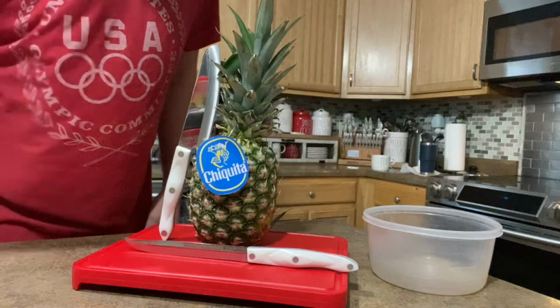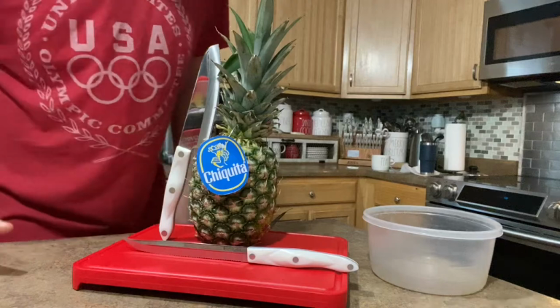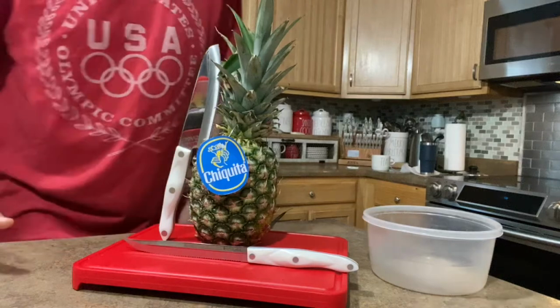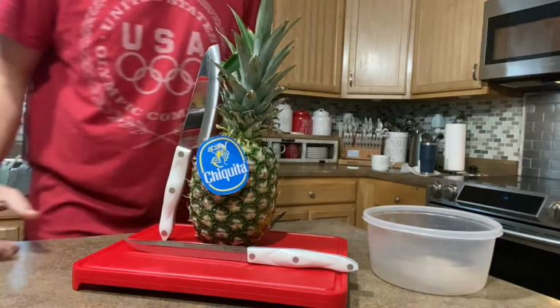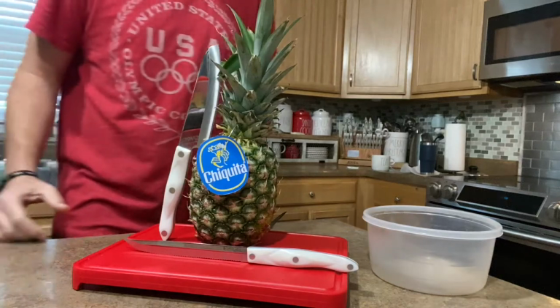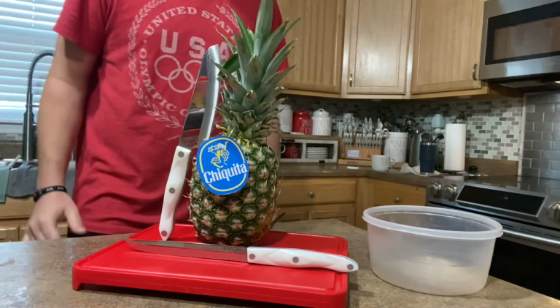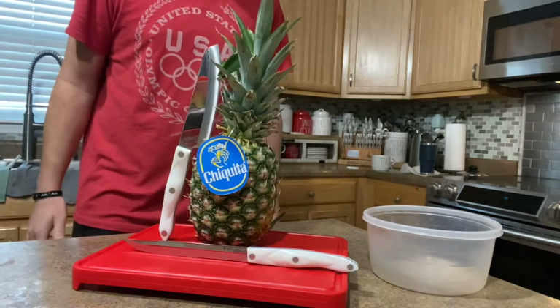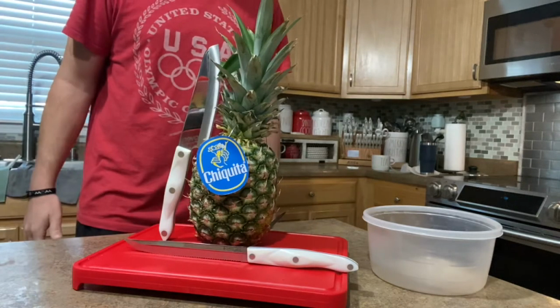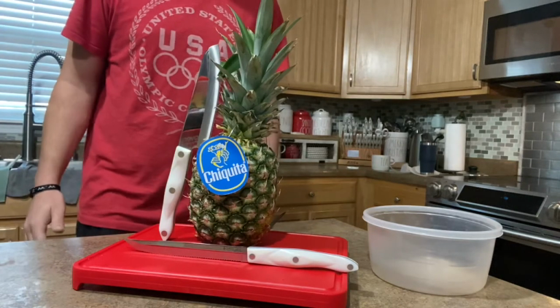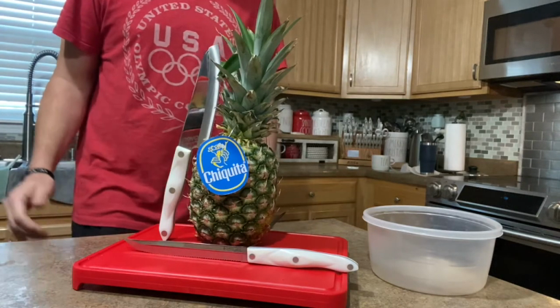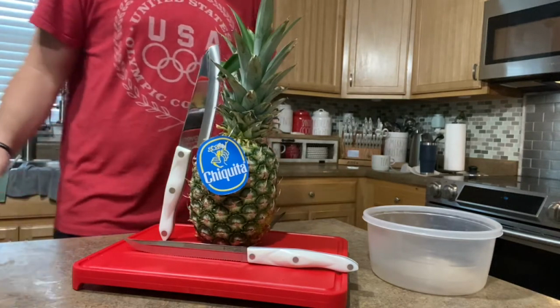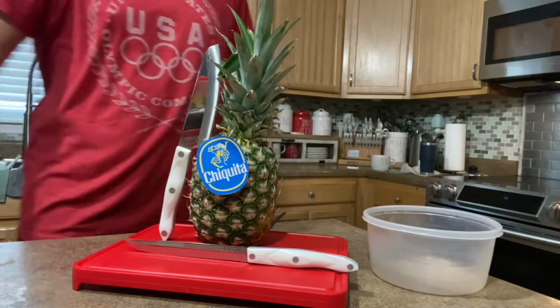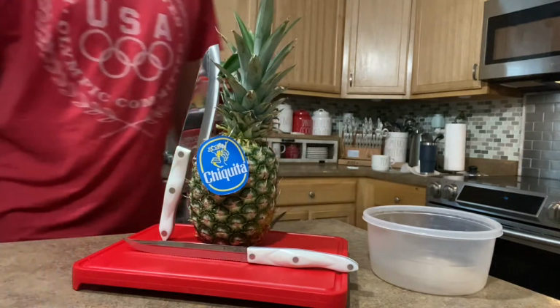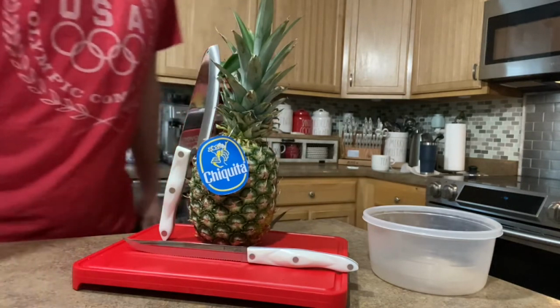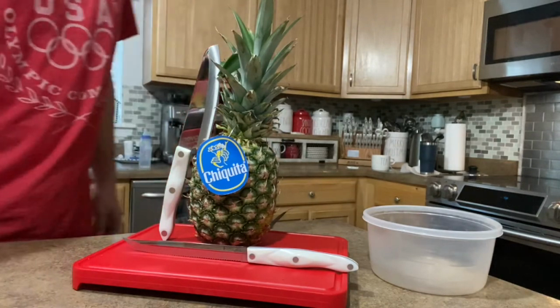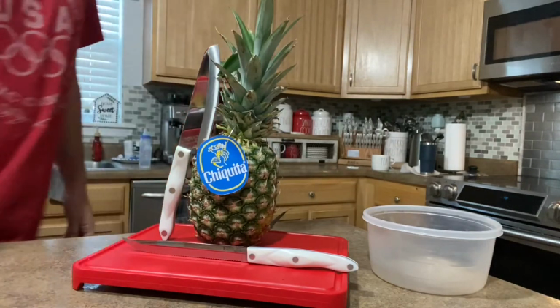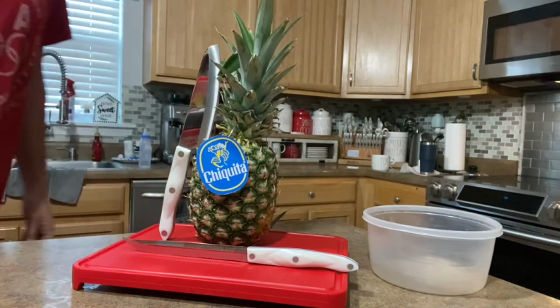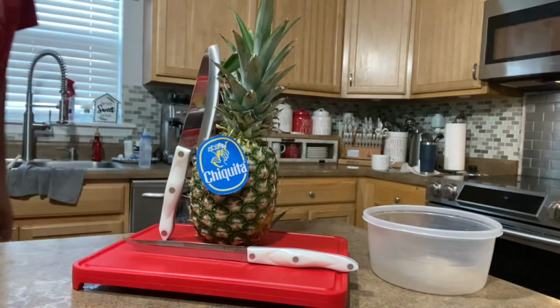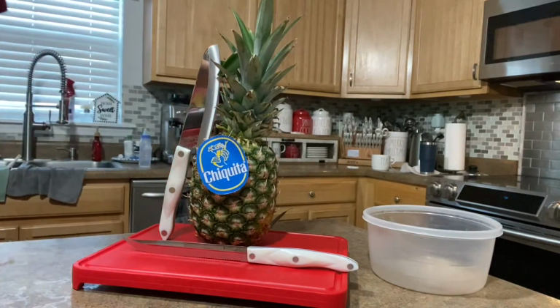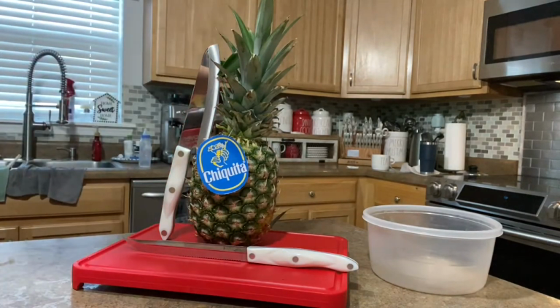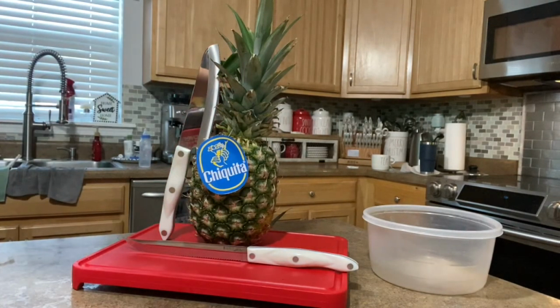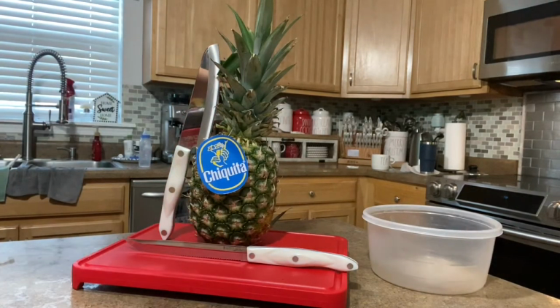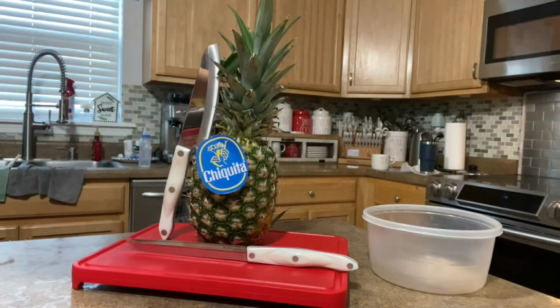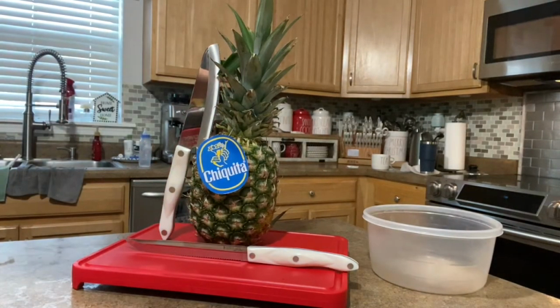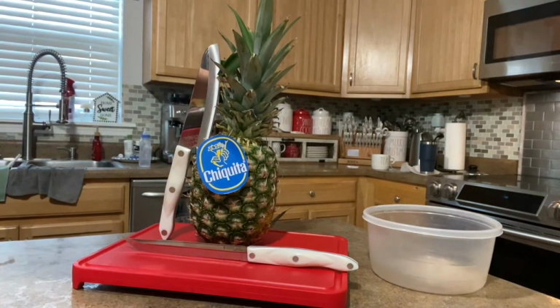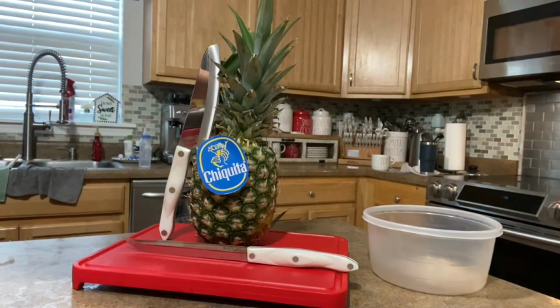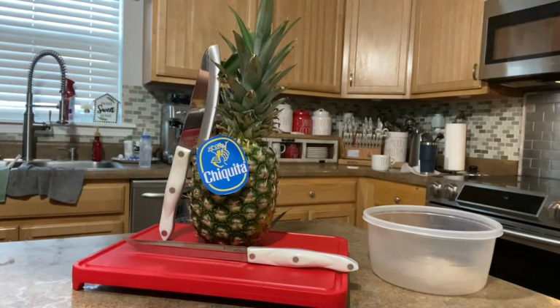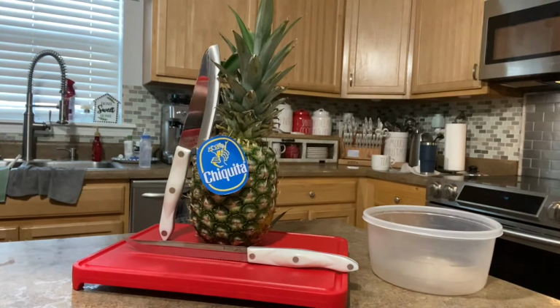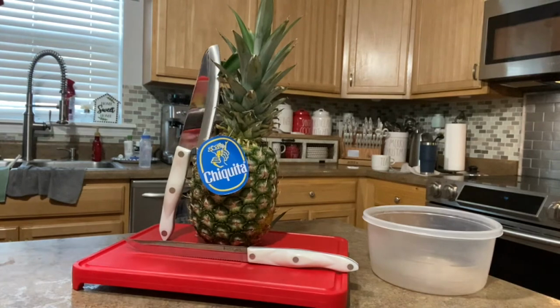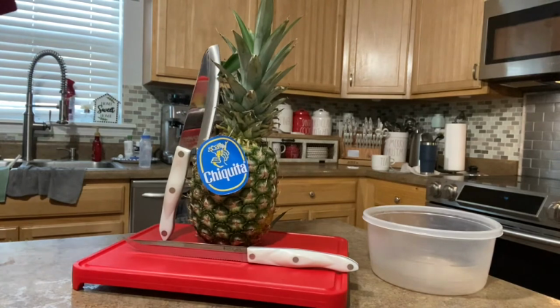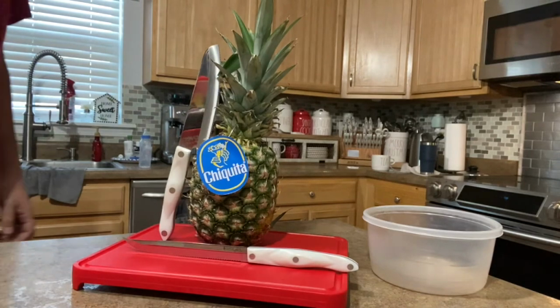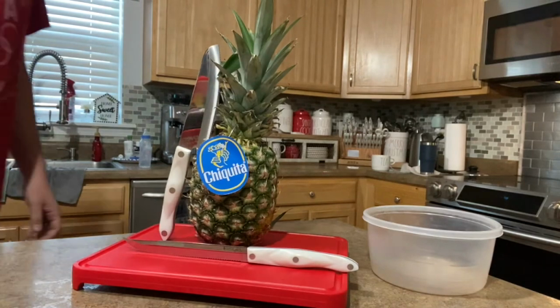Alright, how to cut a pineapple. We're going to show you how to do this nice, short, and sweet. Very simple to do.